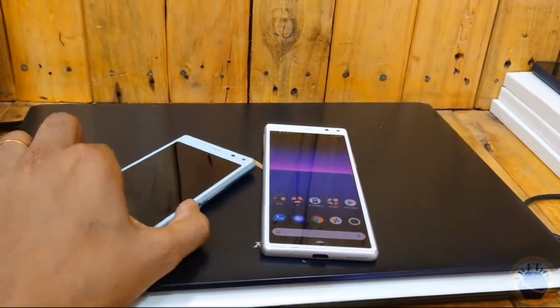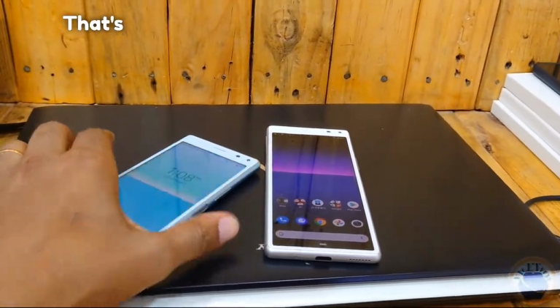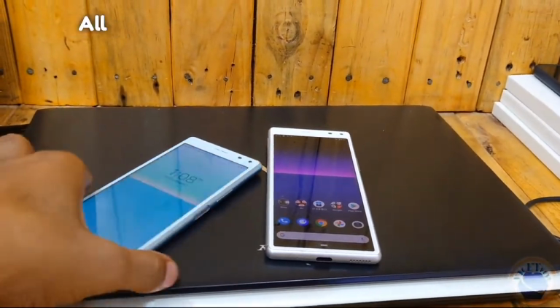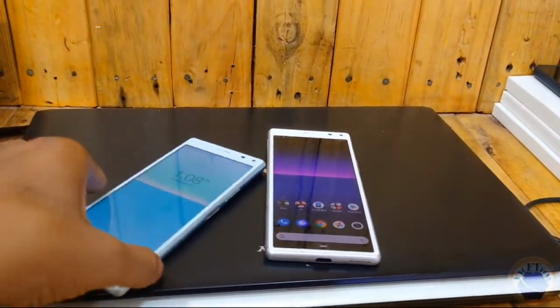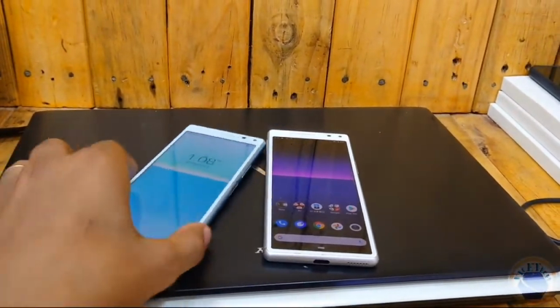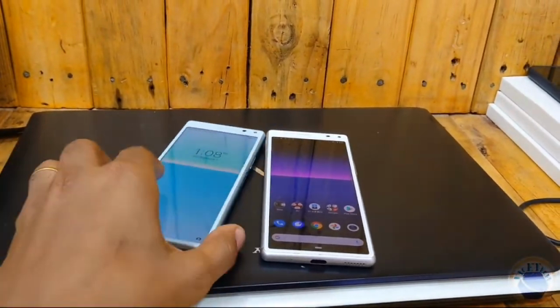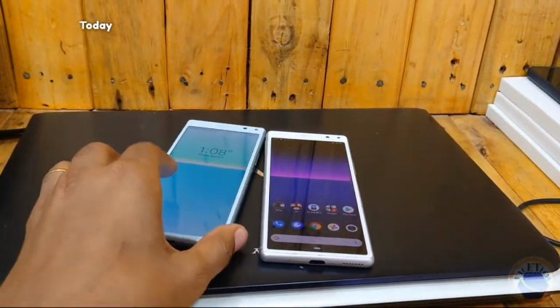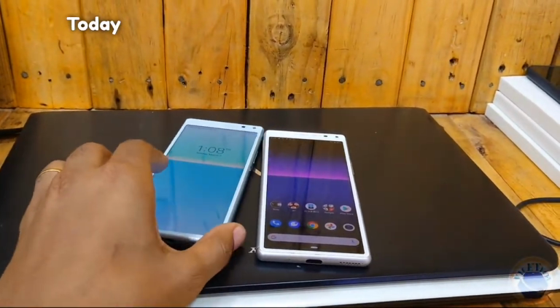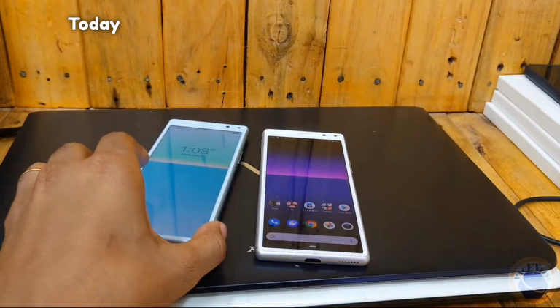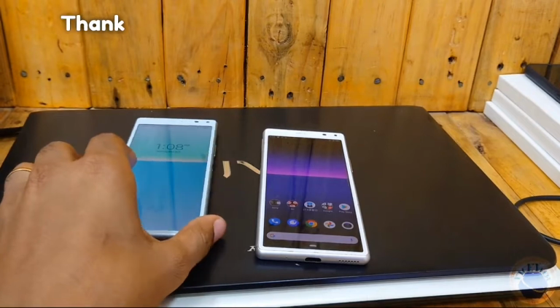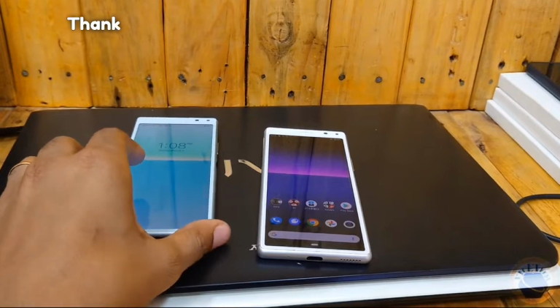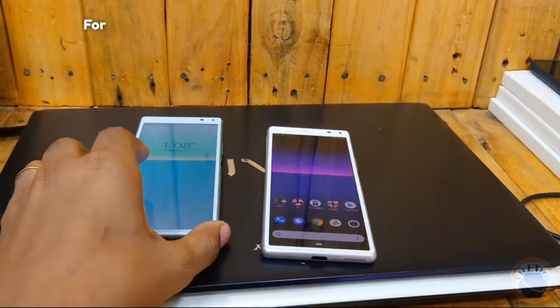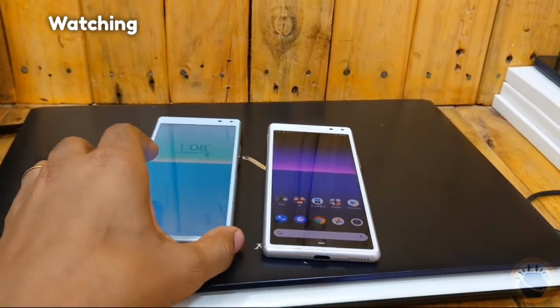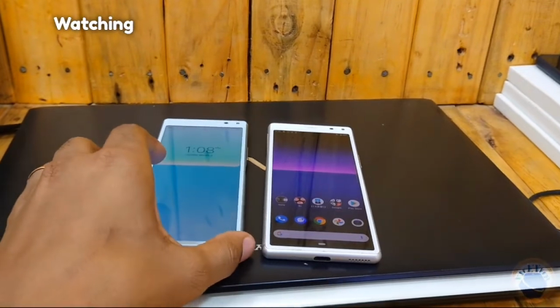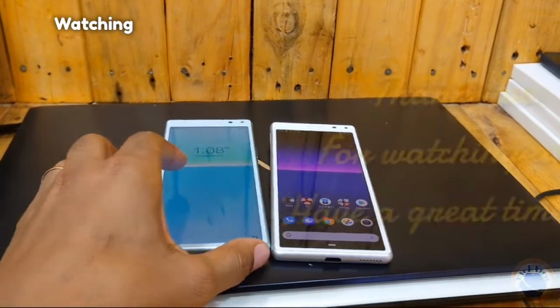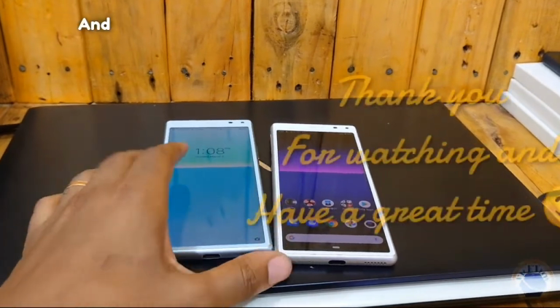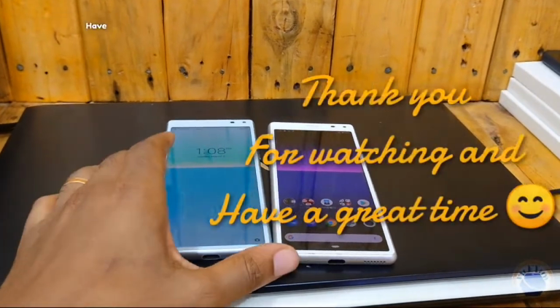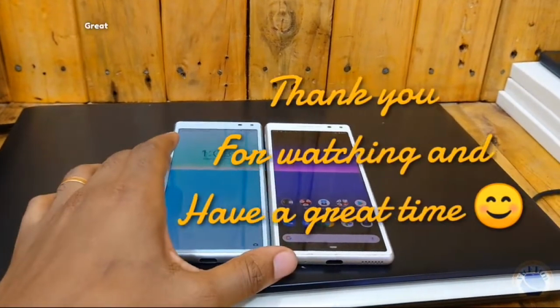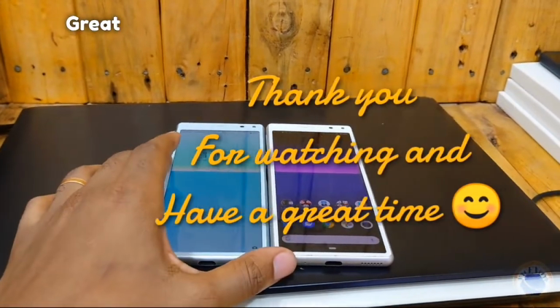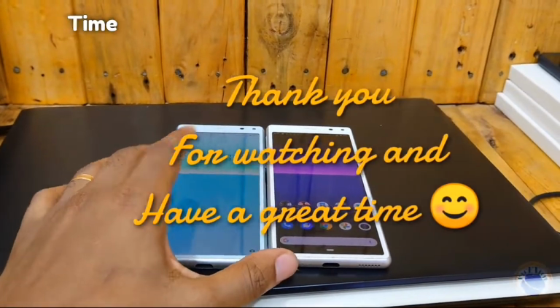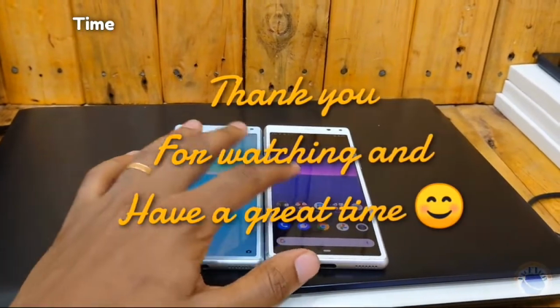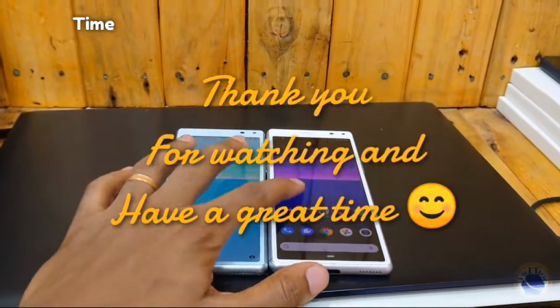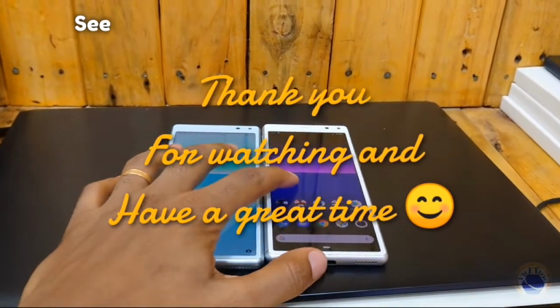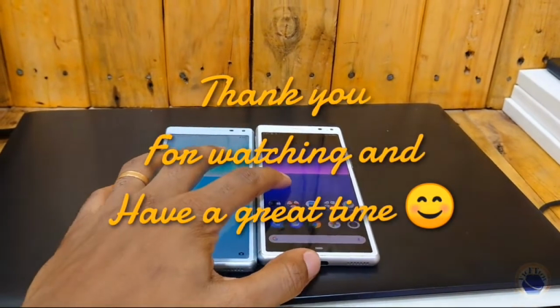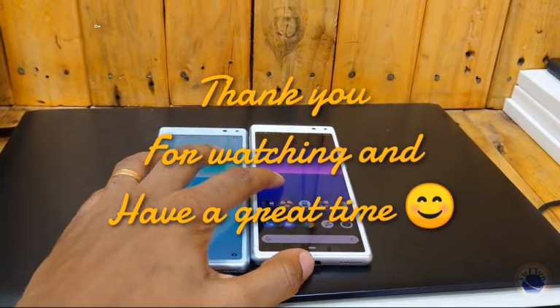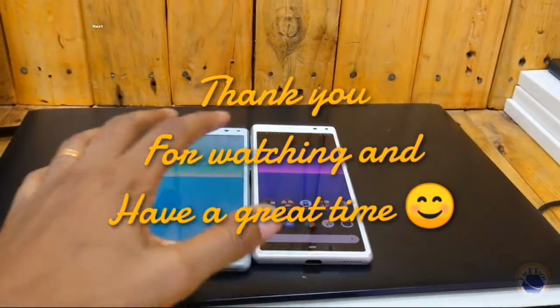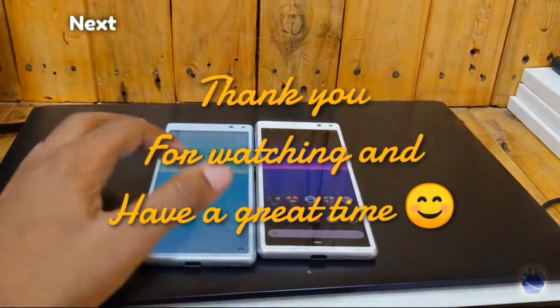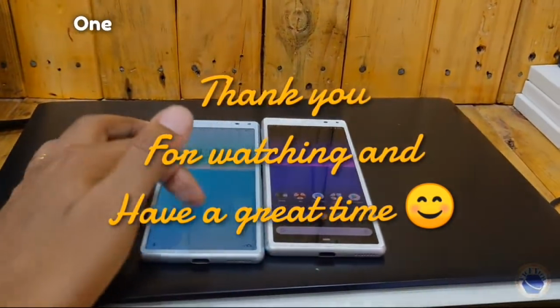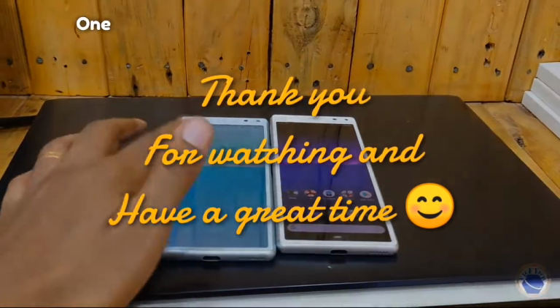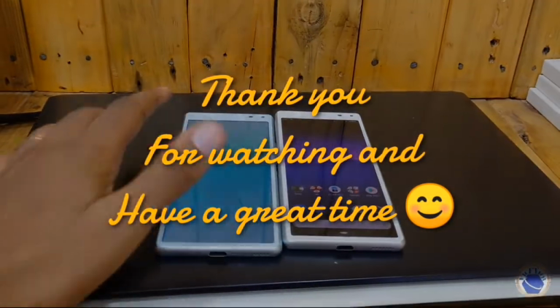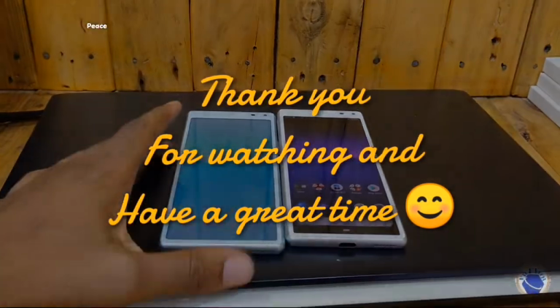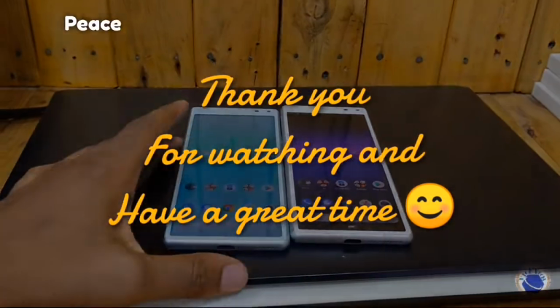That's all I got for you today. Thank you for watching, and have a great time. See you on the next one. Peace.